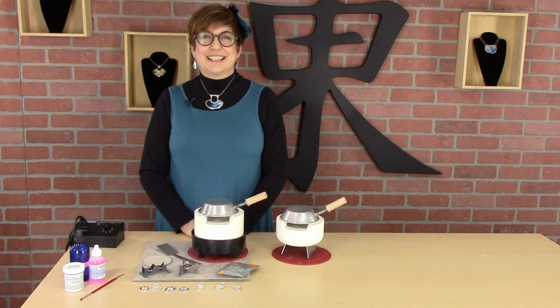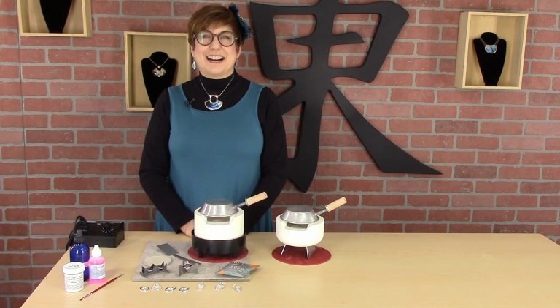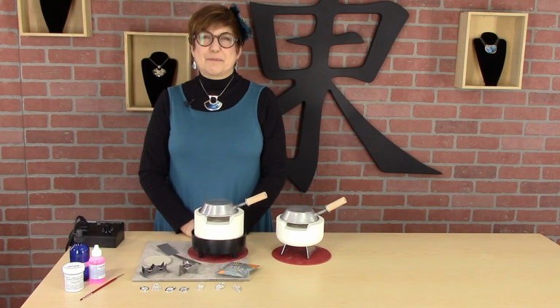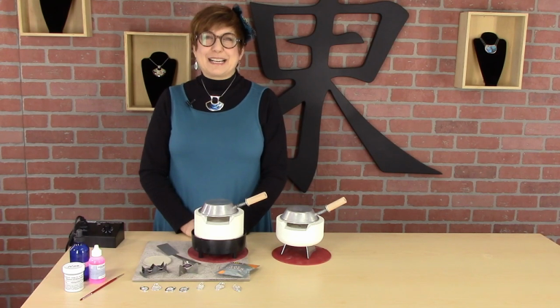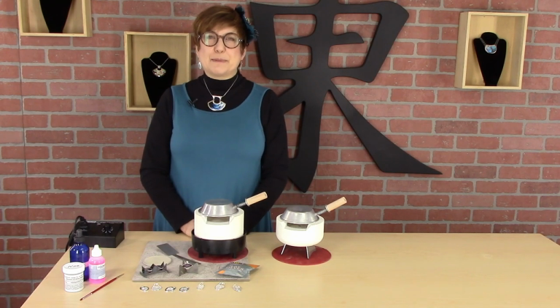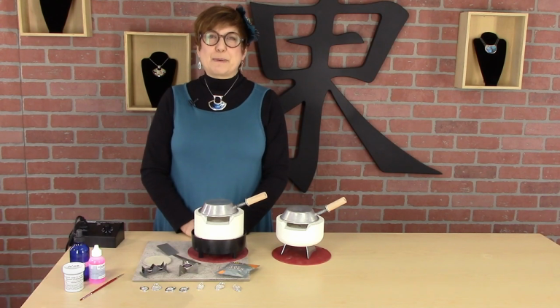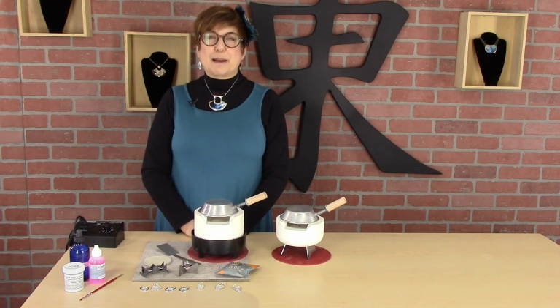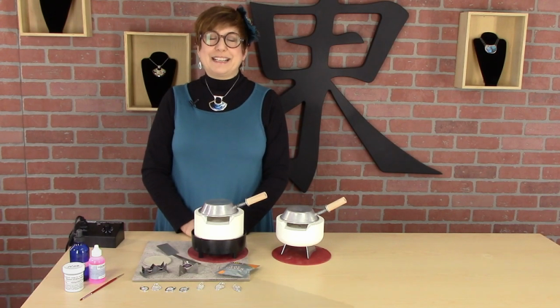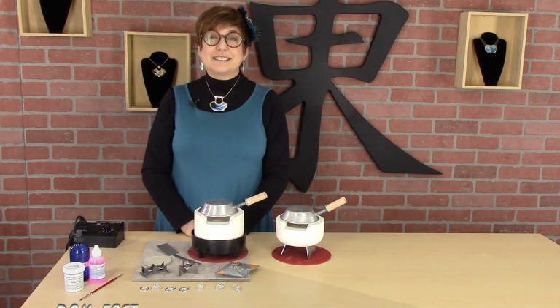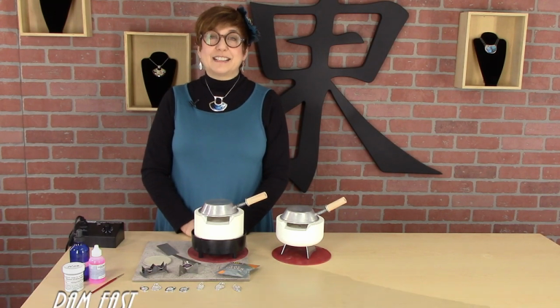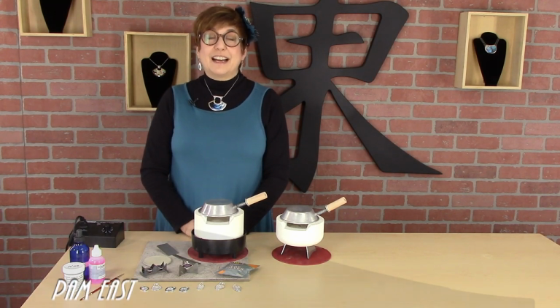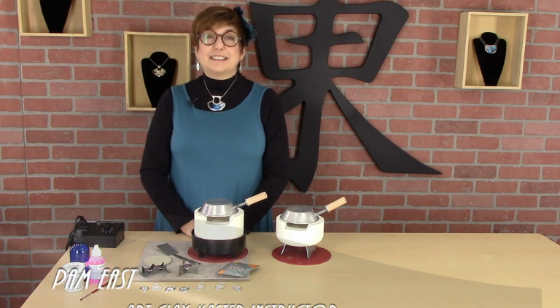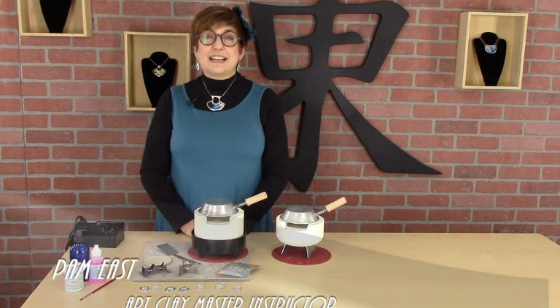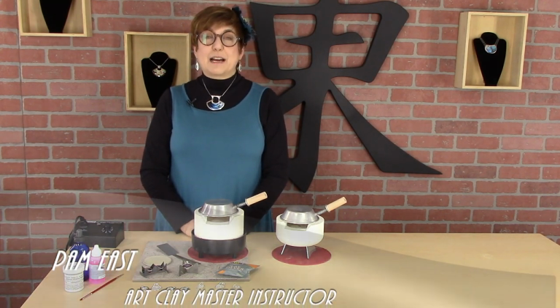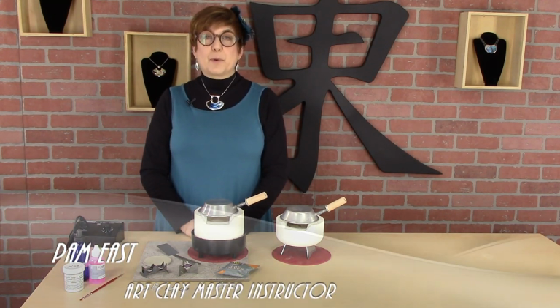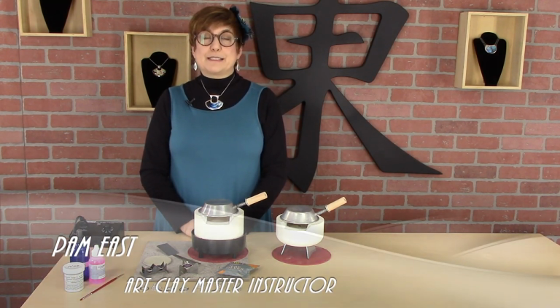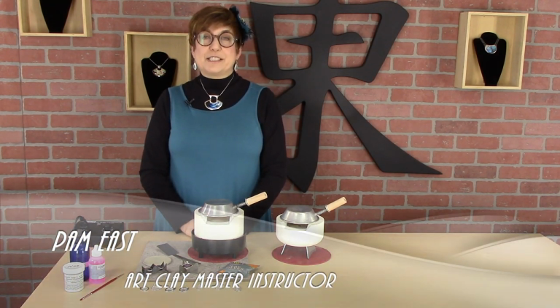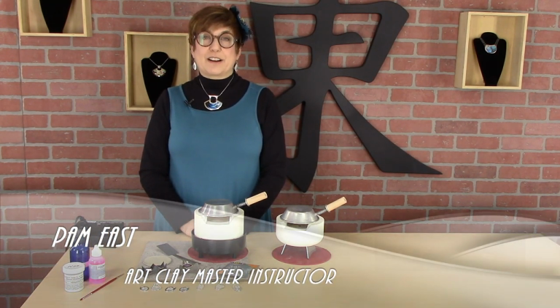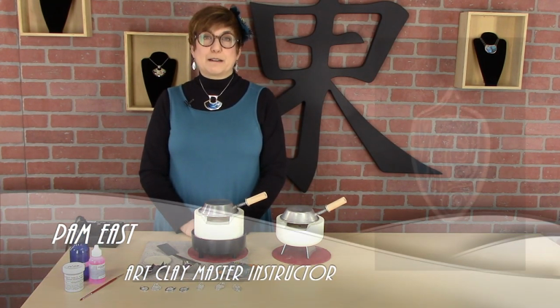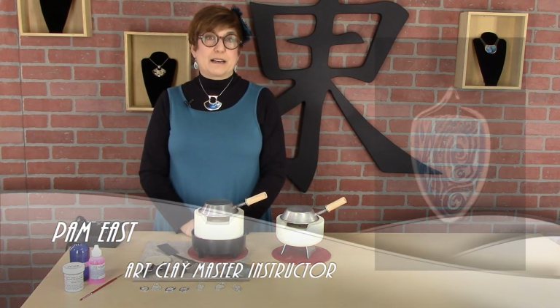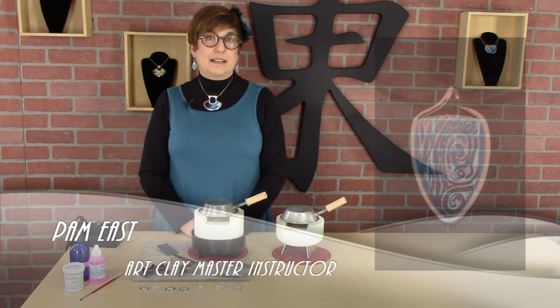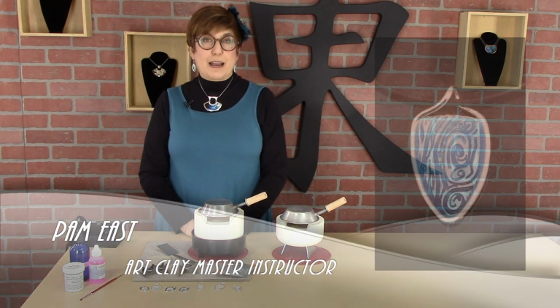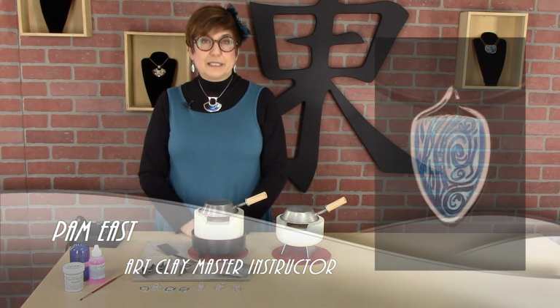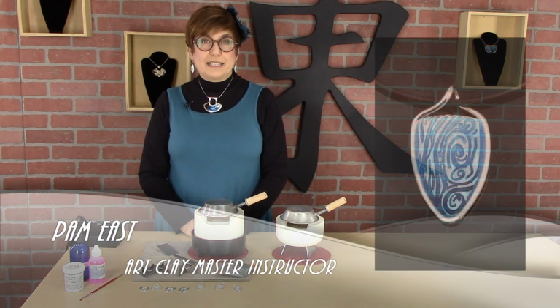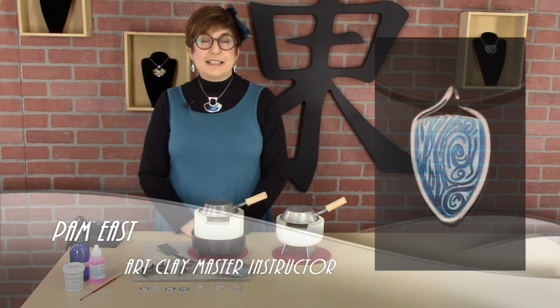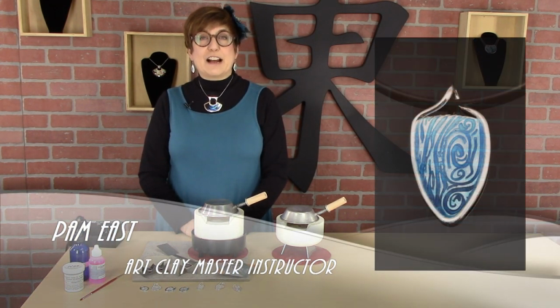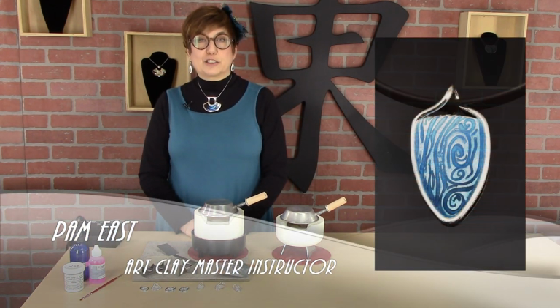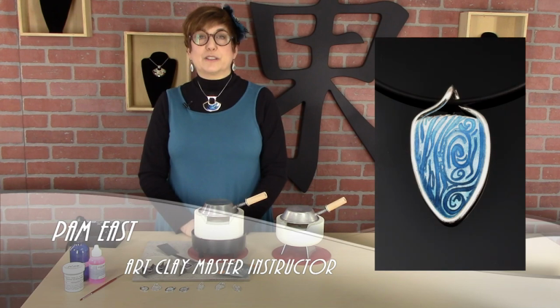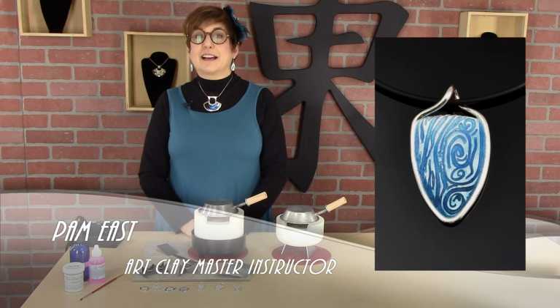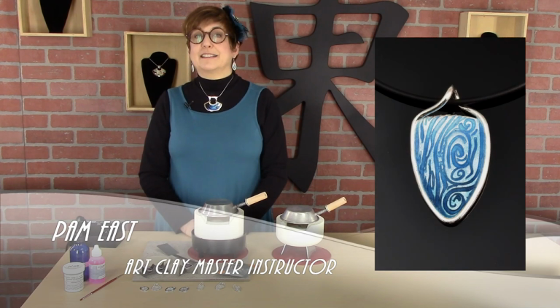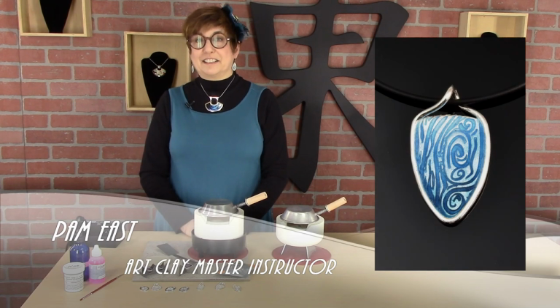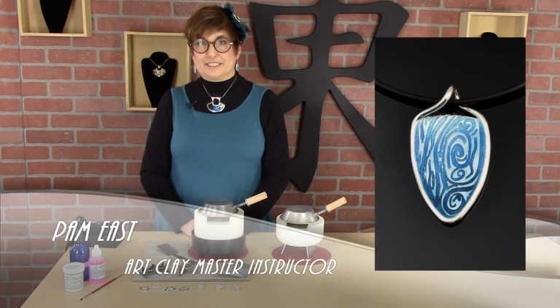Hi, my name is Pam East, and today I'm going to be talking about enamelling in the ultralight kiln.